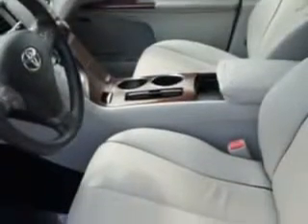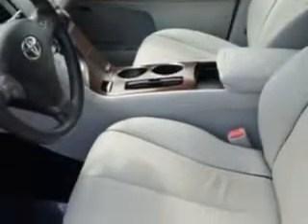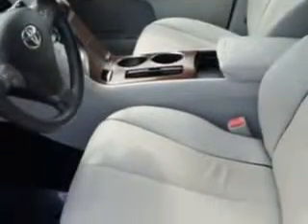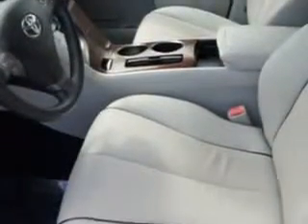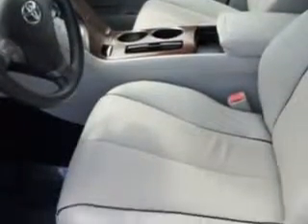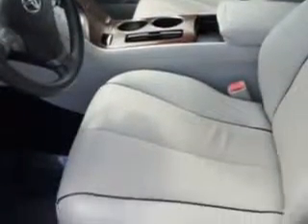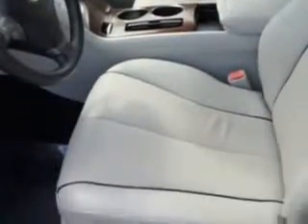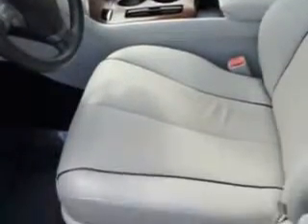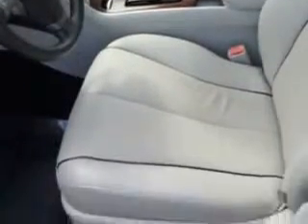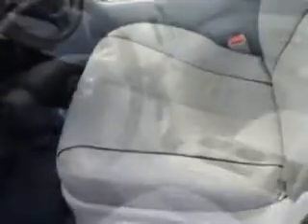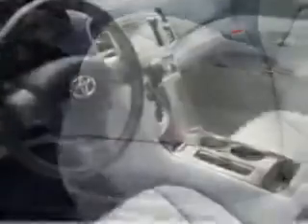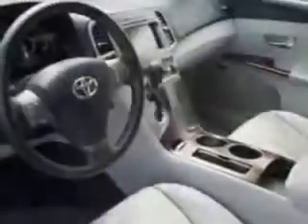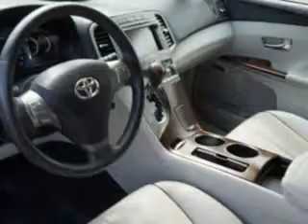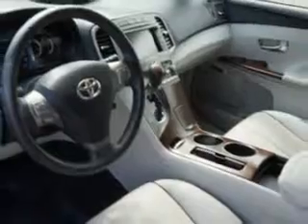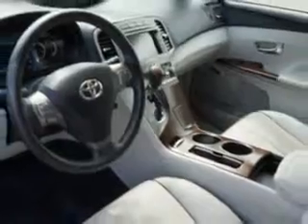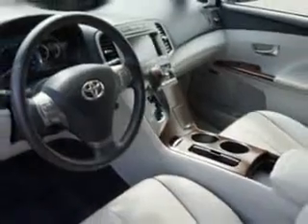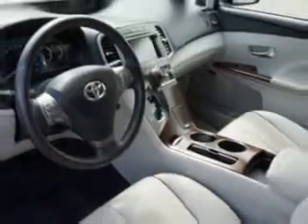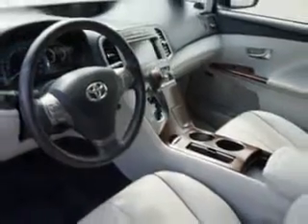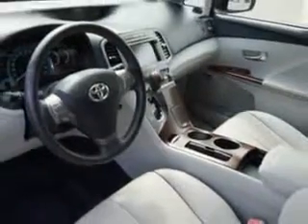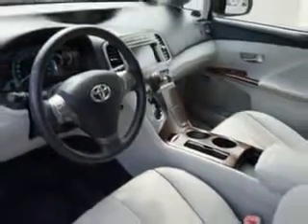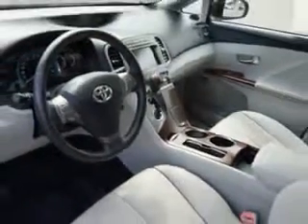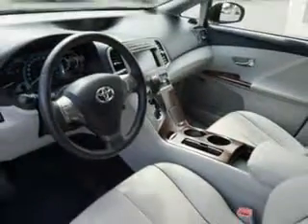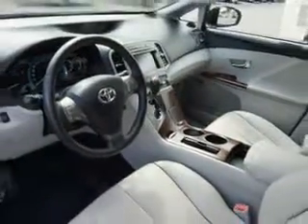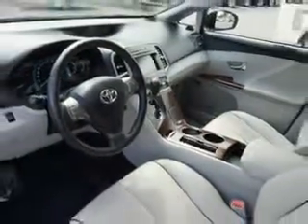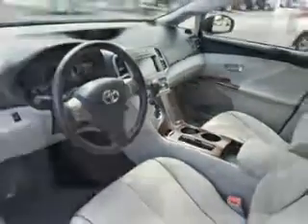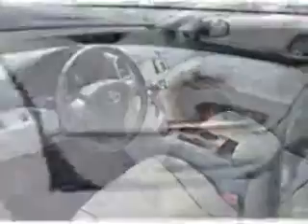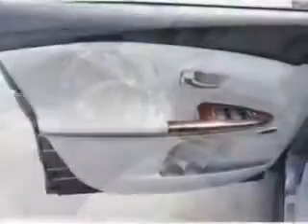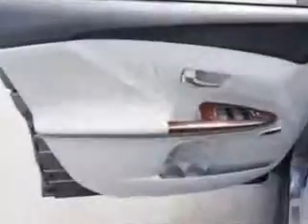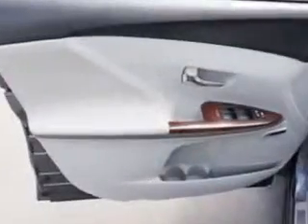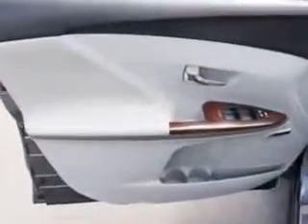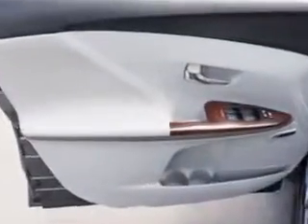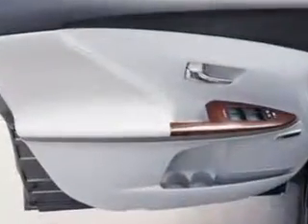Enjoy the drive and have peace of mind in this 2009 Toyota Venza. See us at Toyota of Orange today.